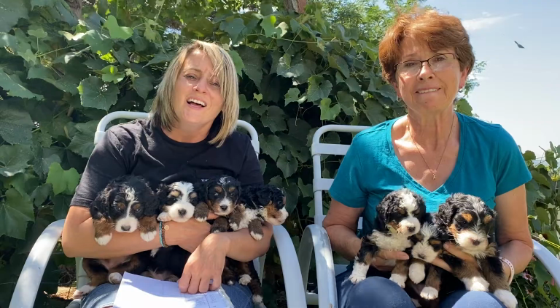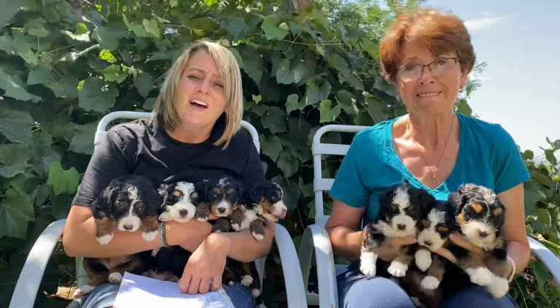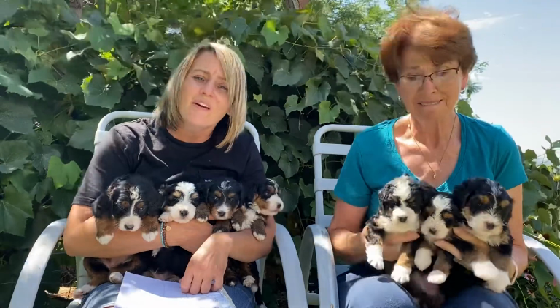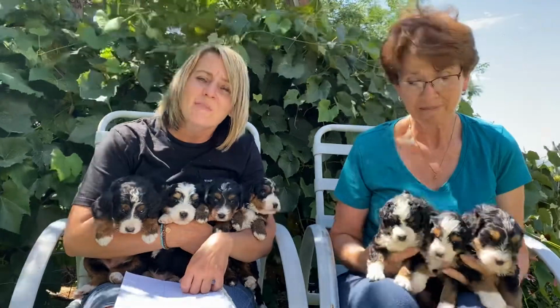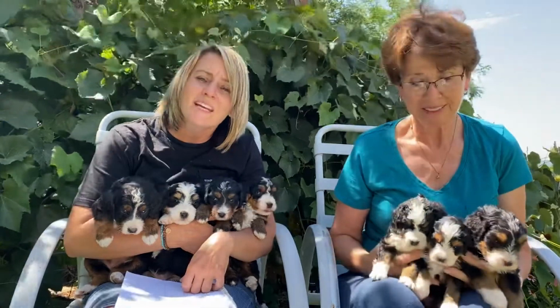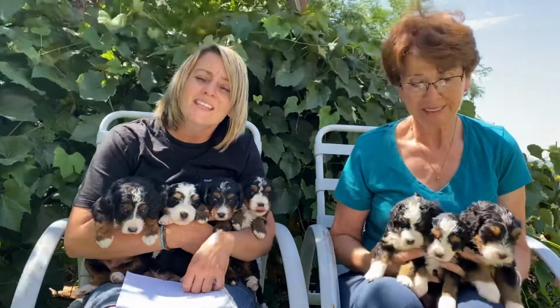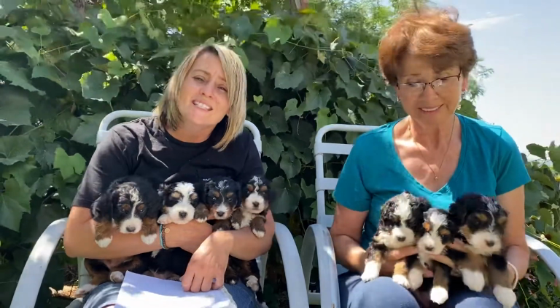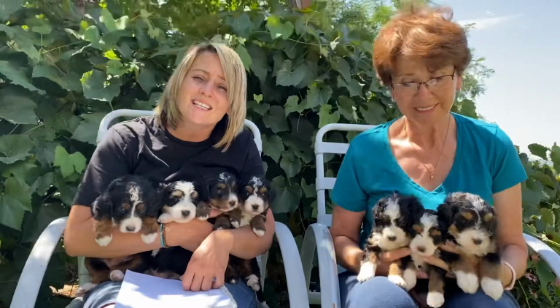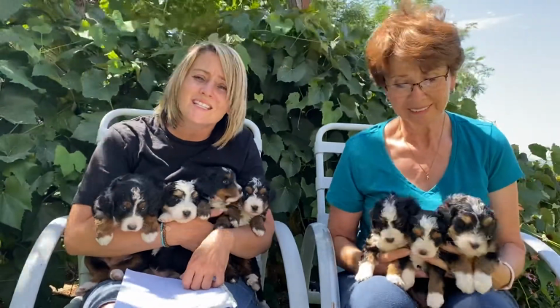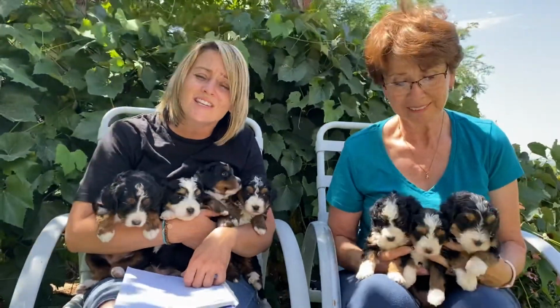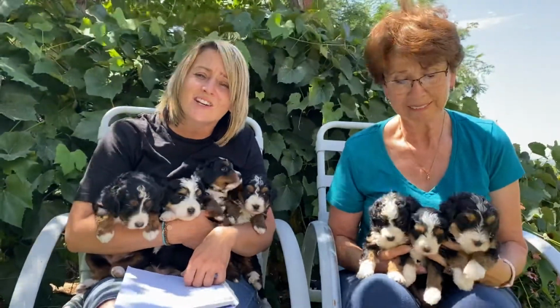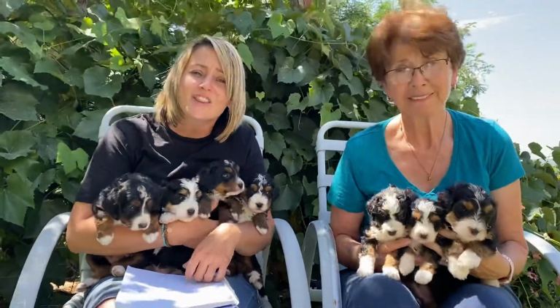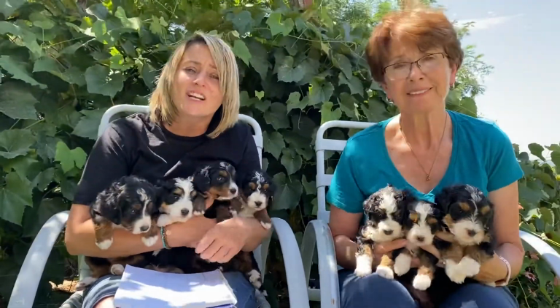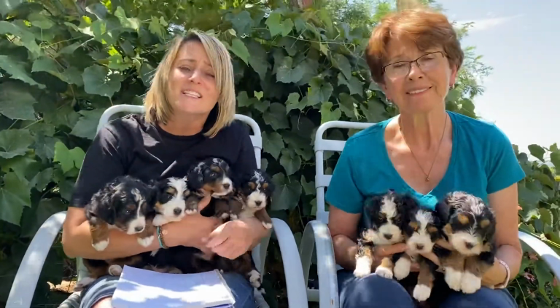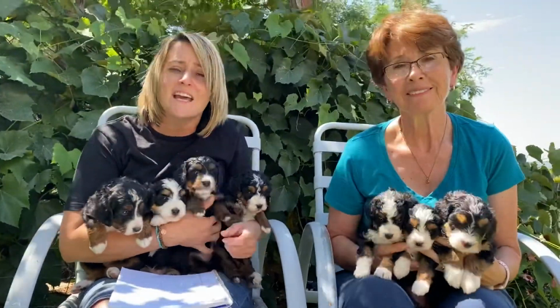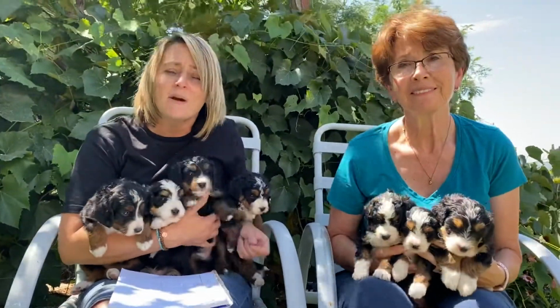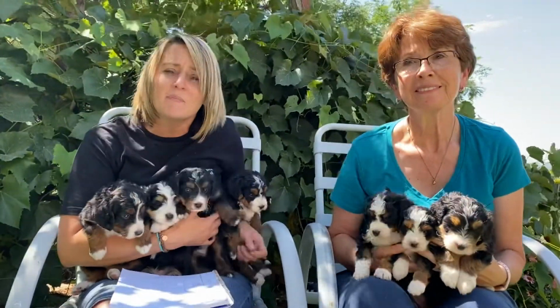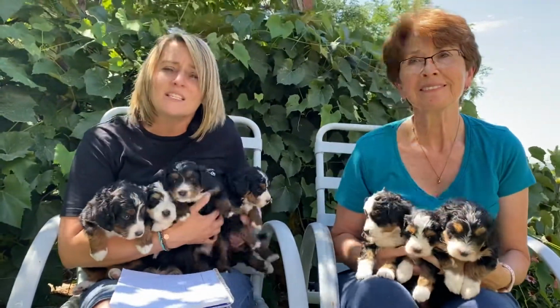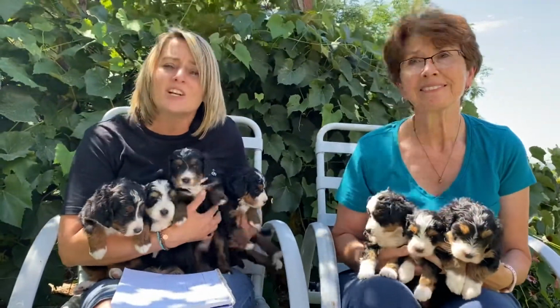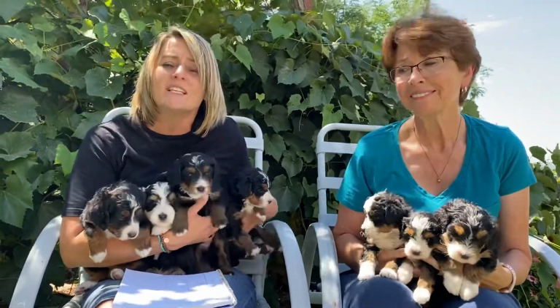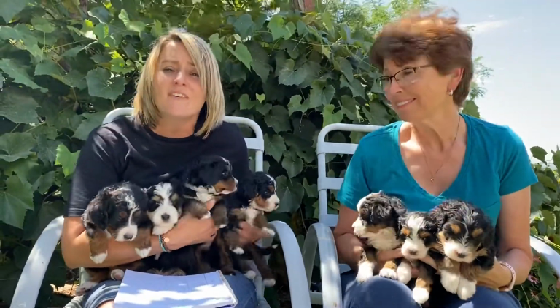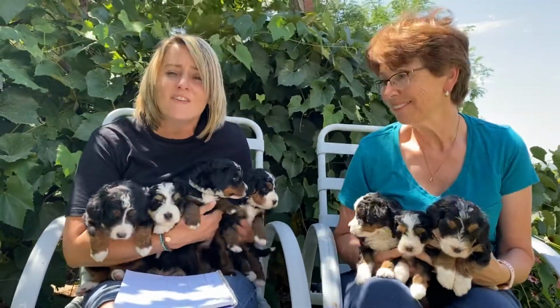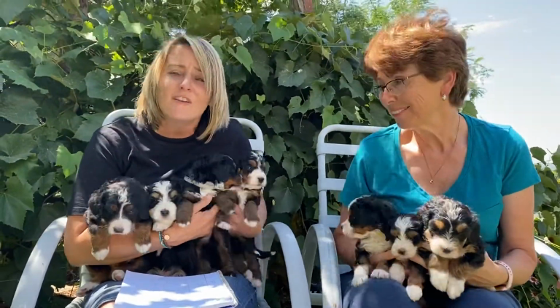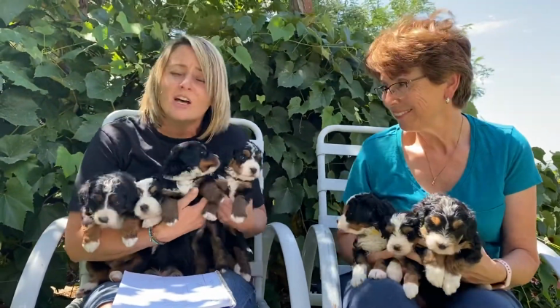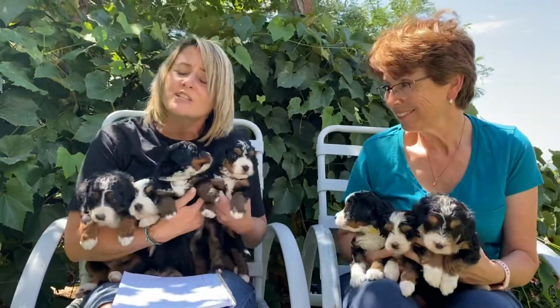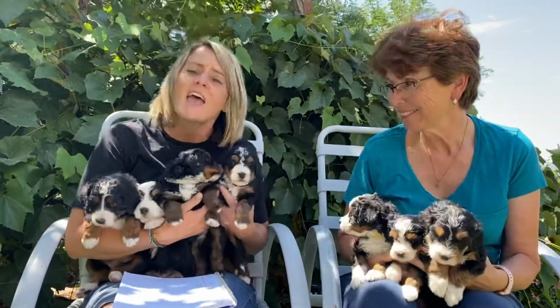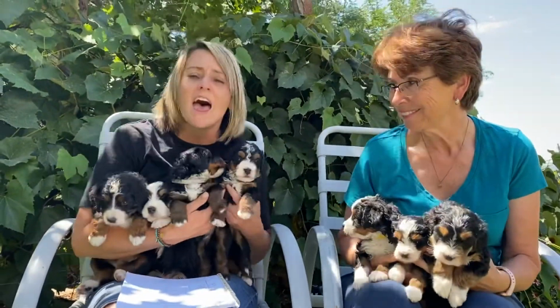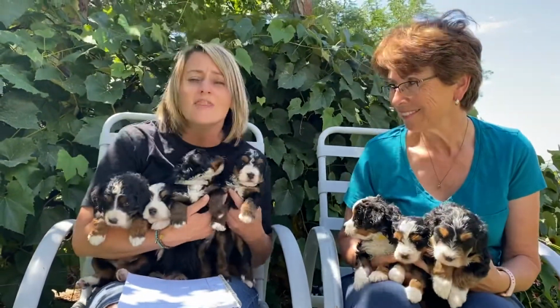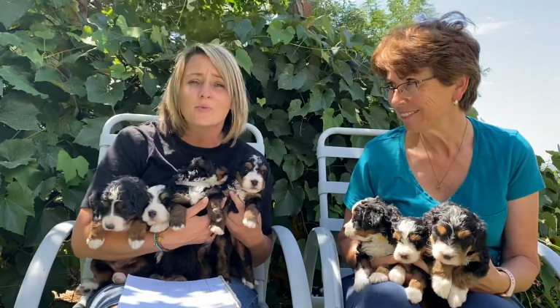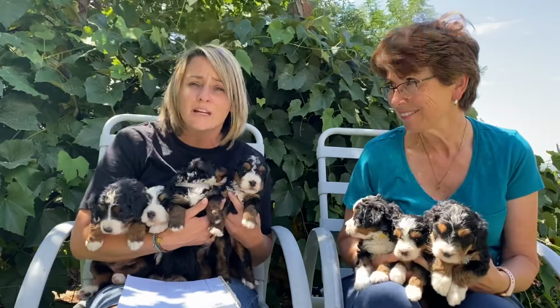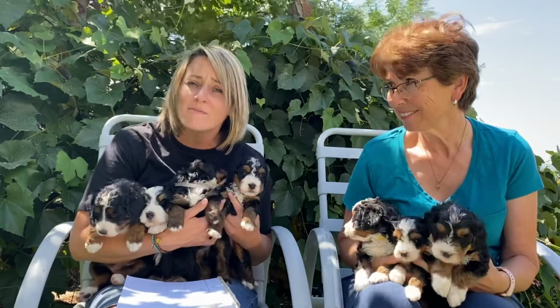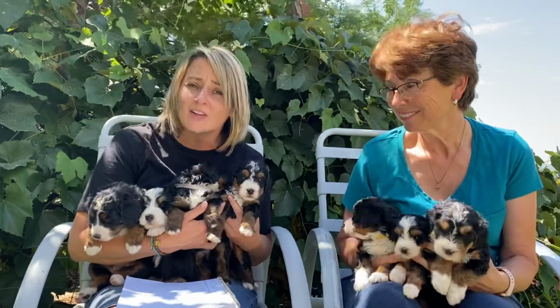Hello everybody, this is Izzy's litter. There are 10 puppies — 7 females and 3 males.